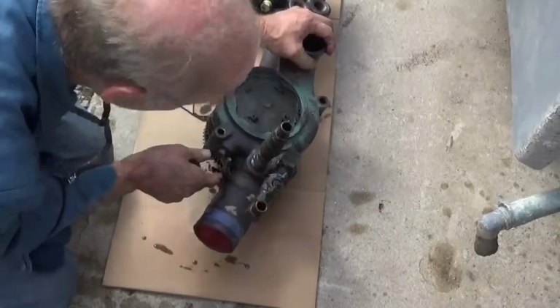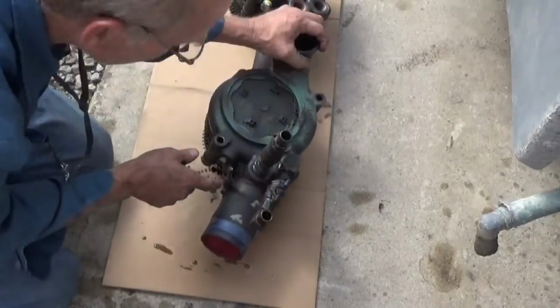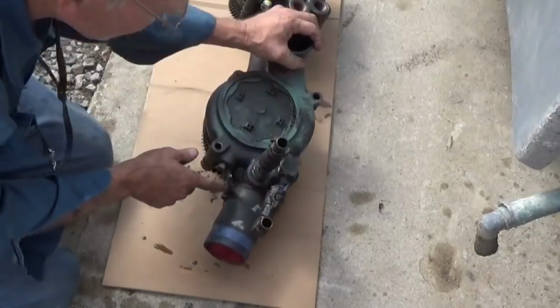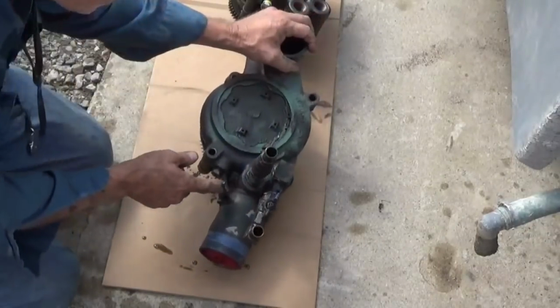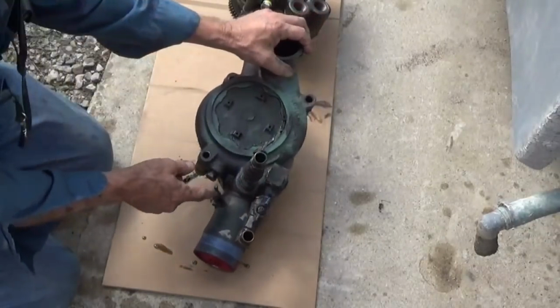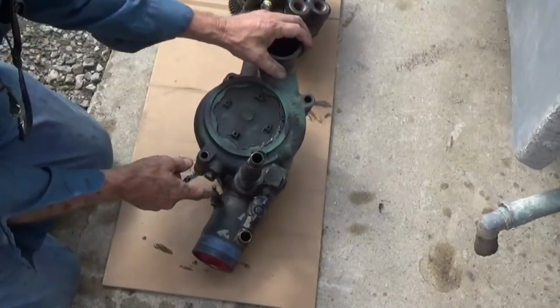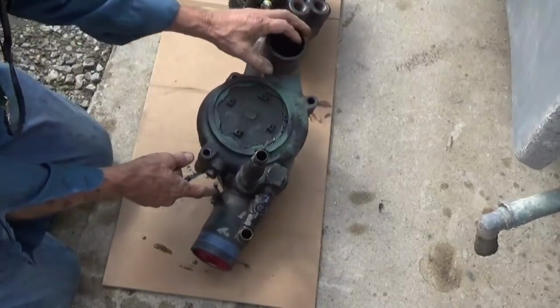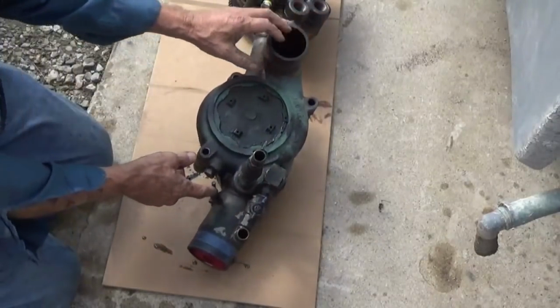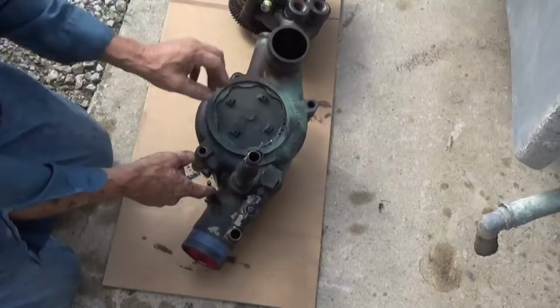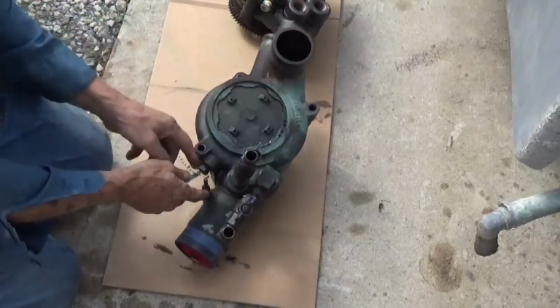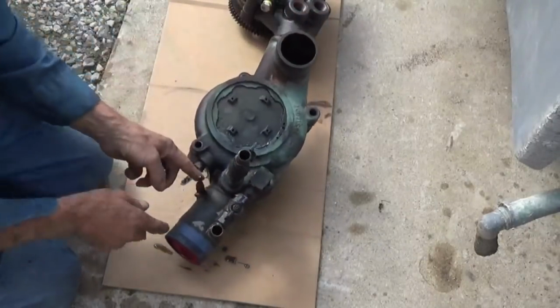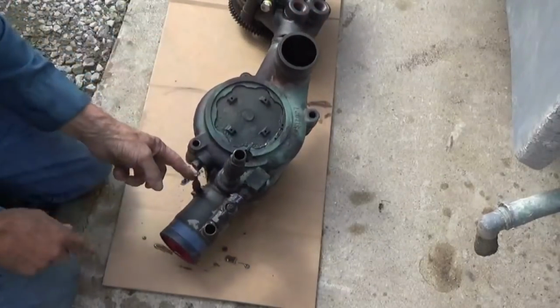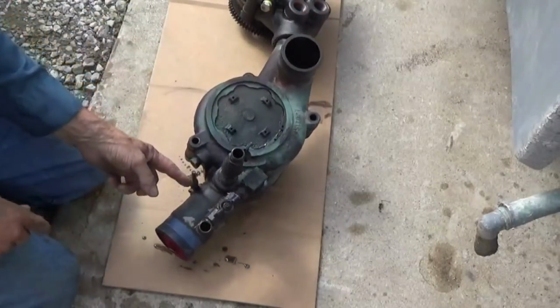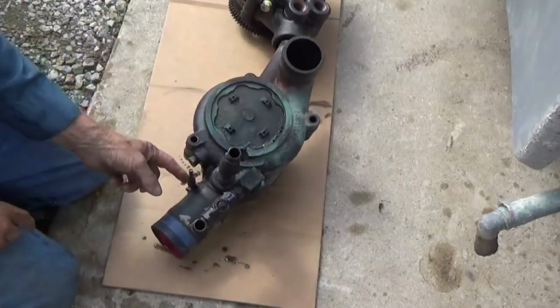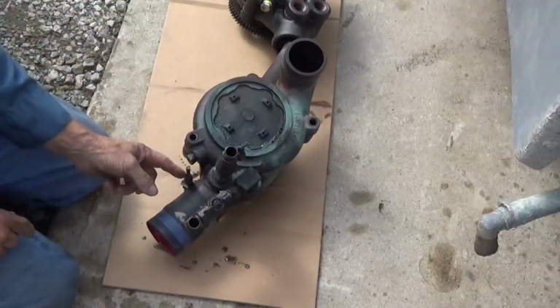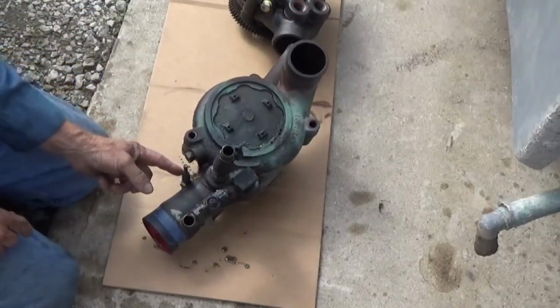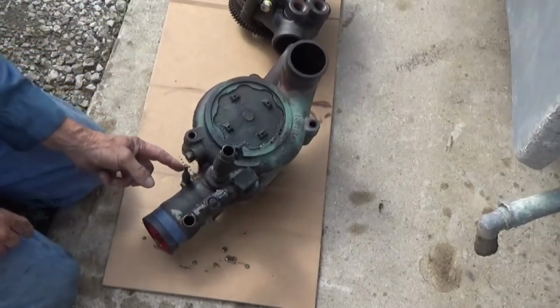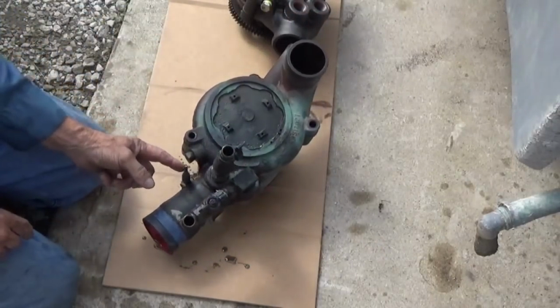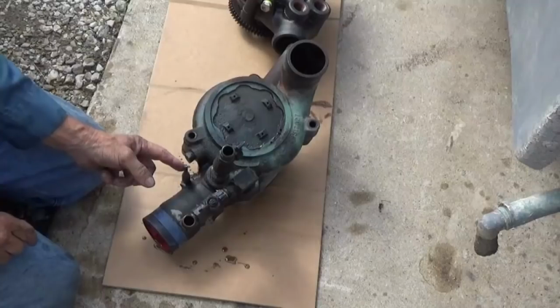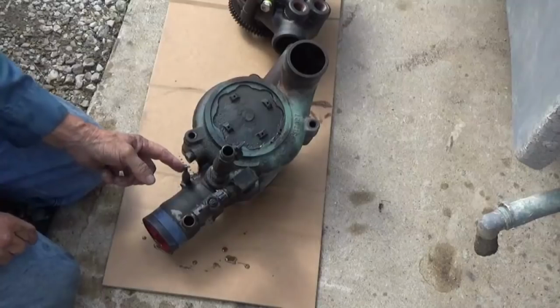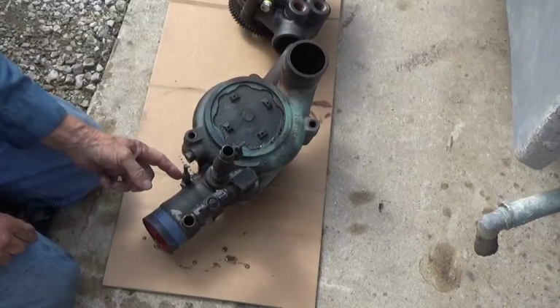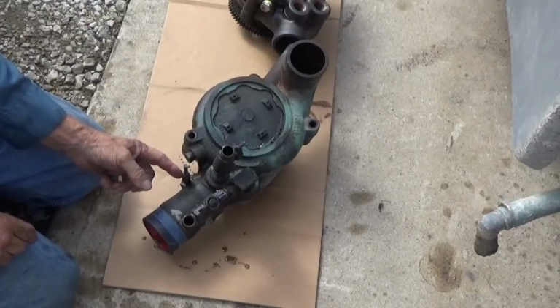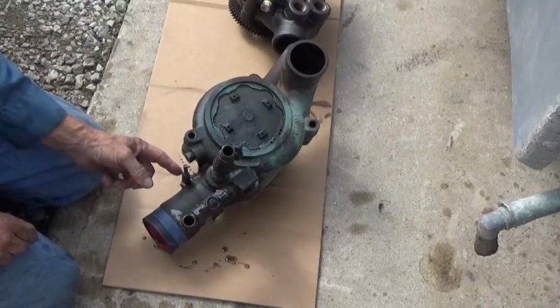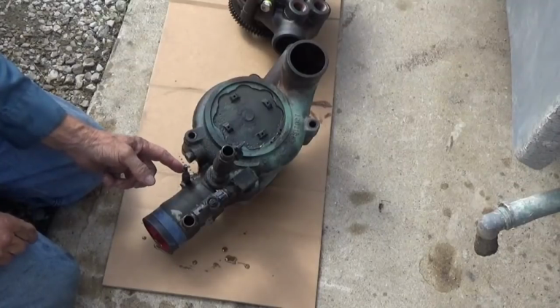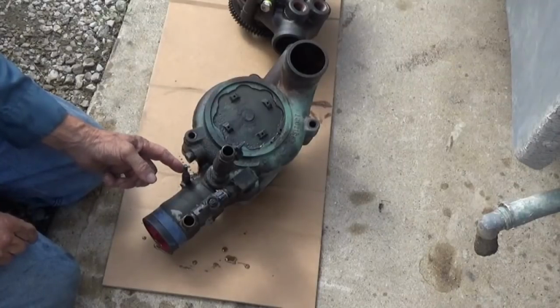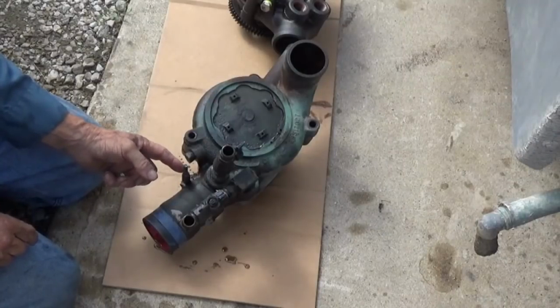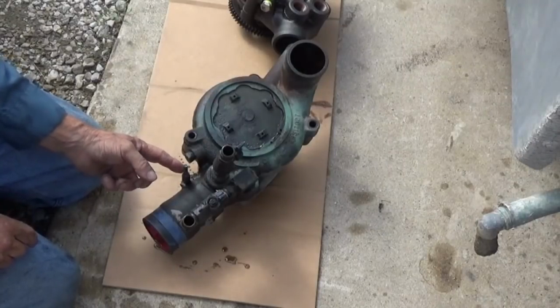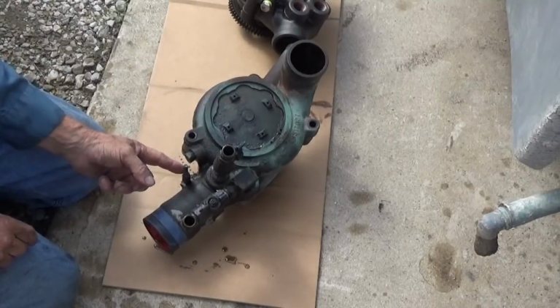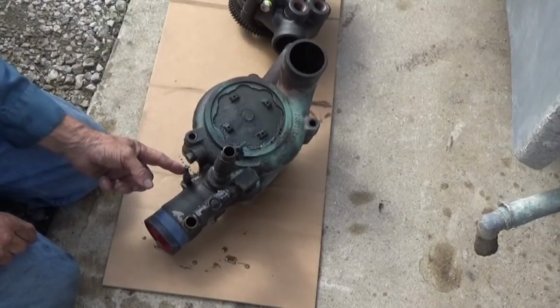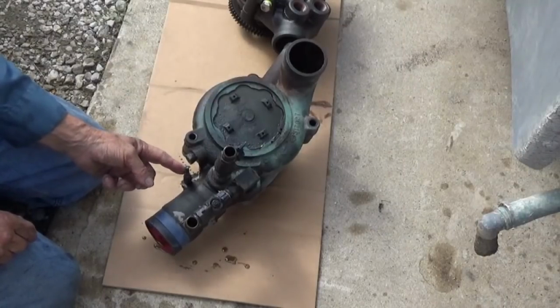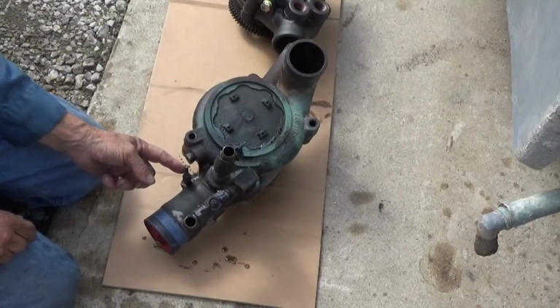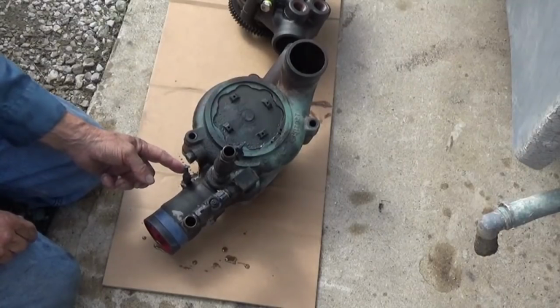Got rusty threads on this. I'll have to get a tap and clean that off.